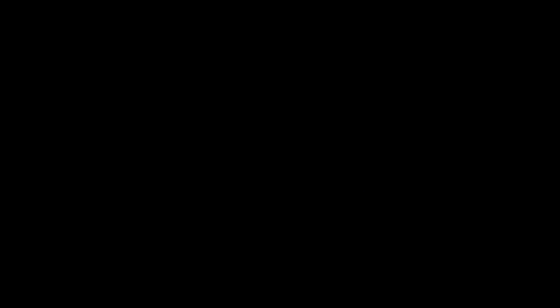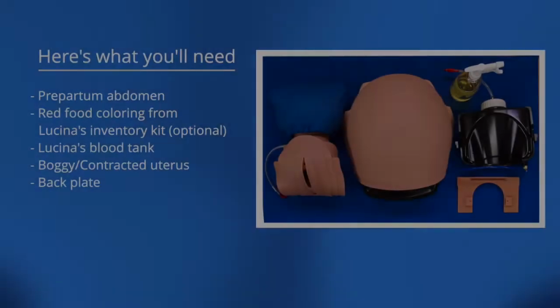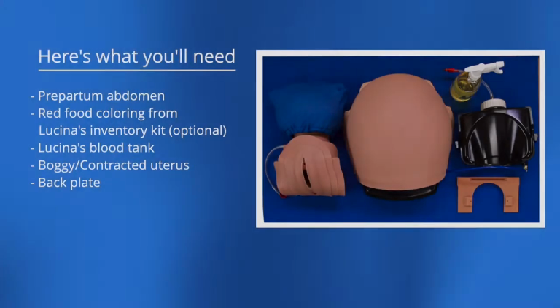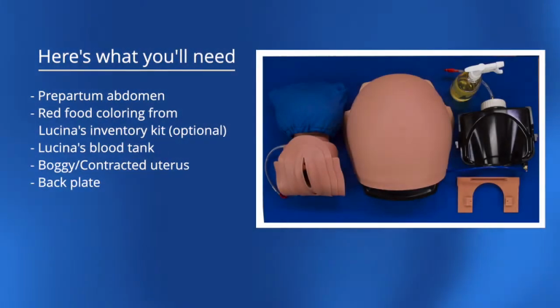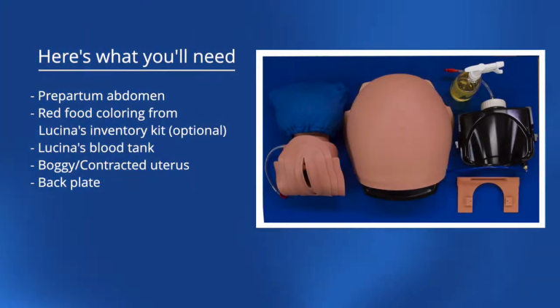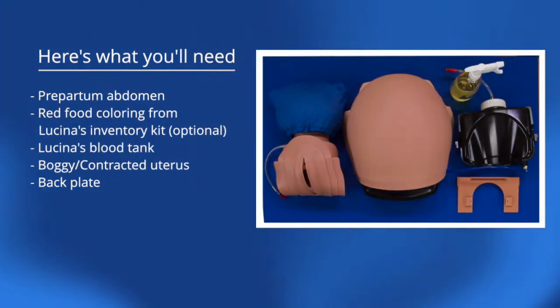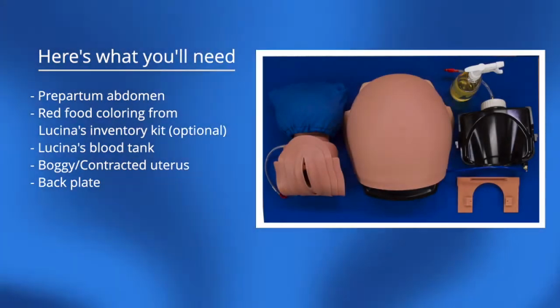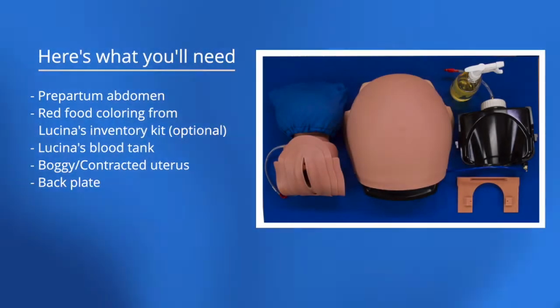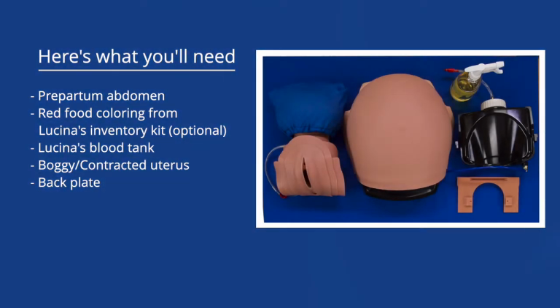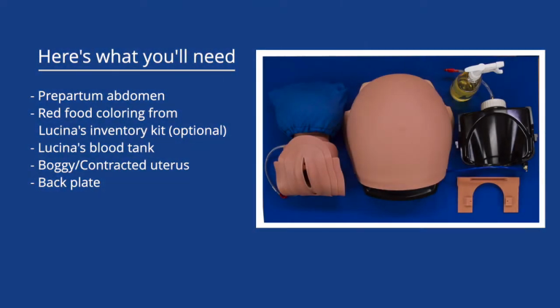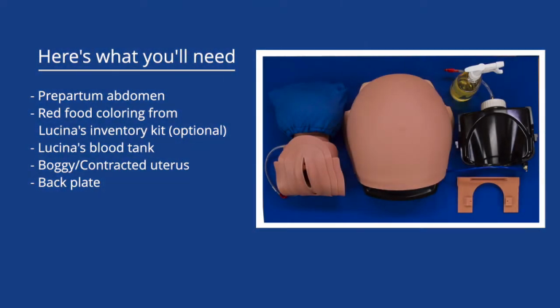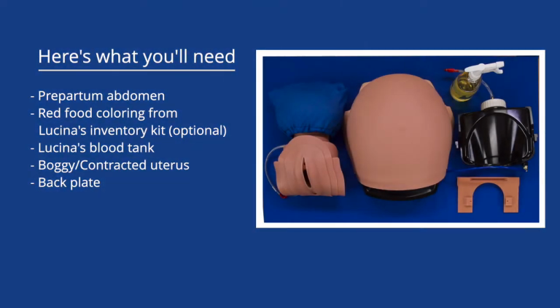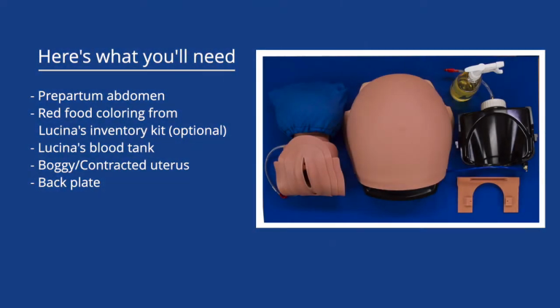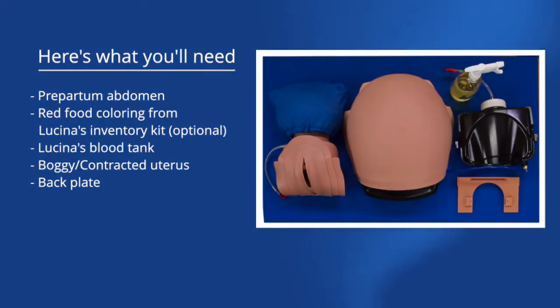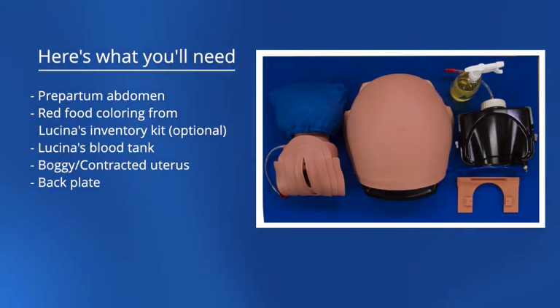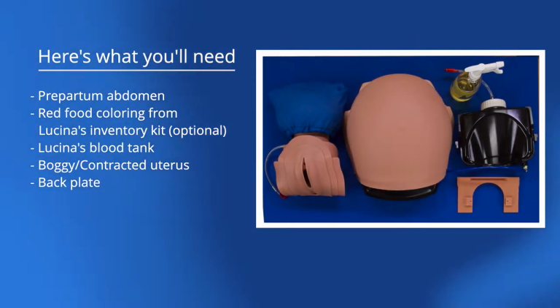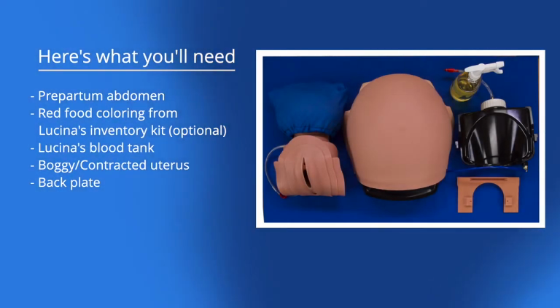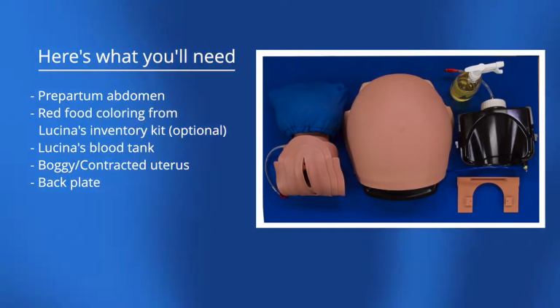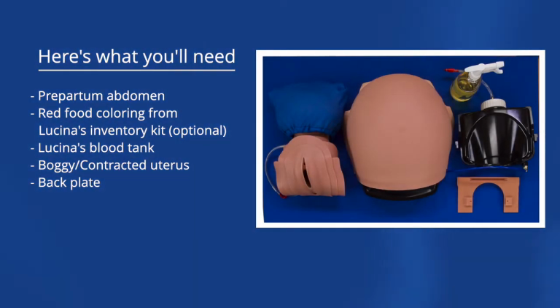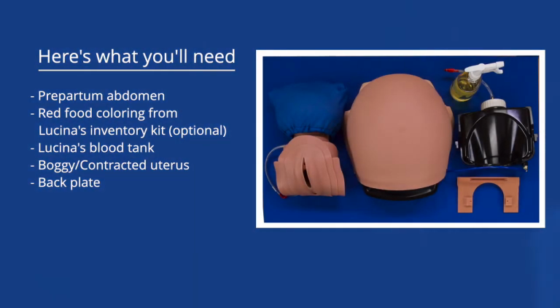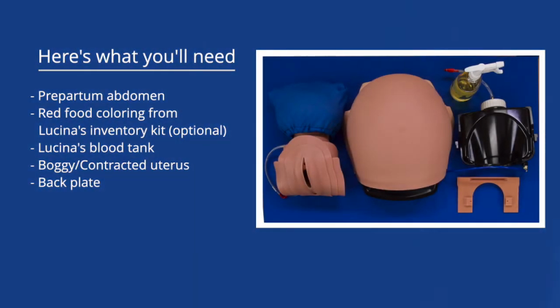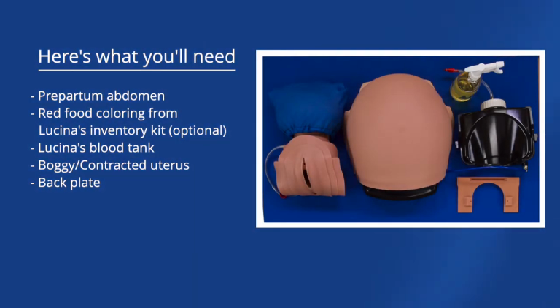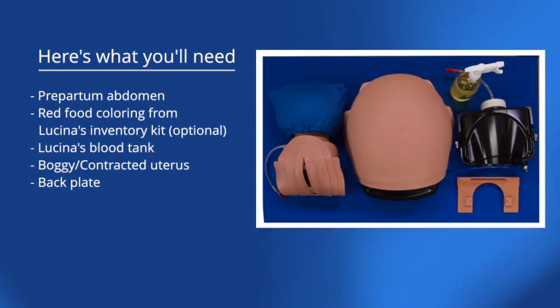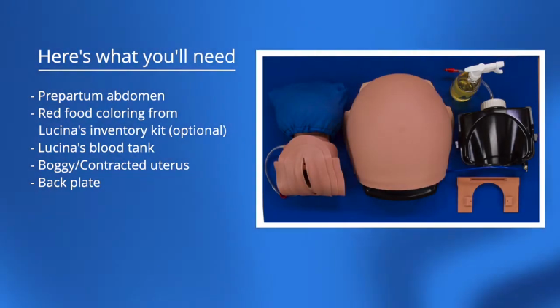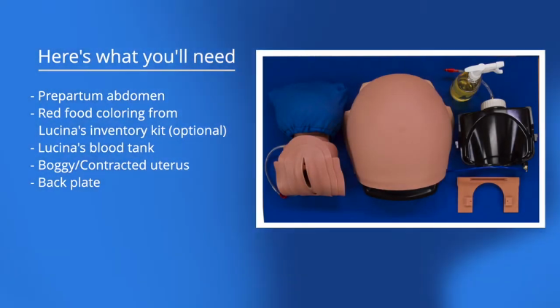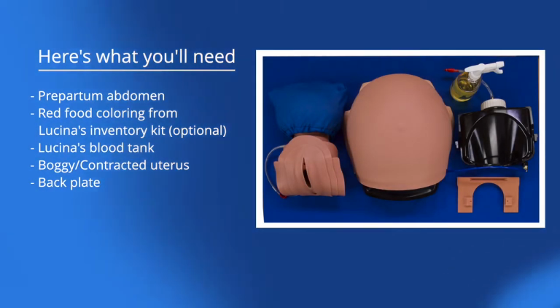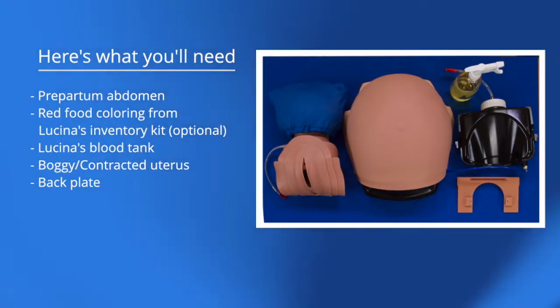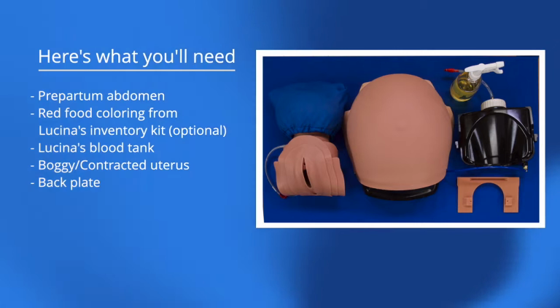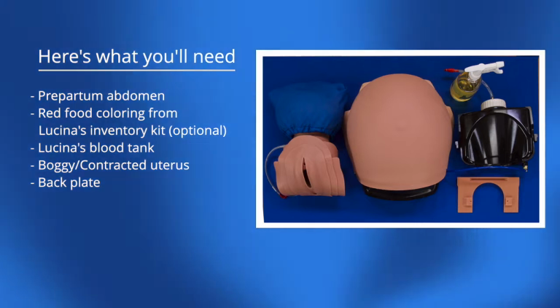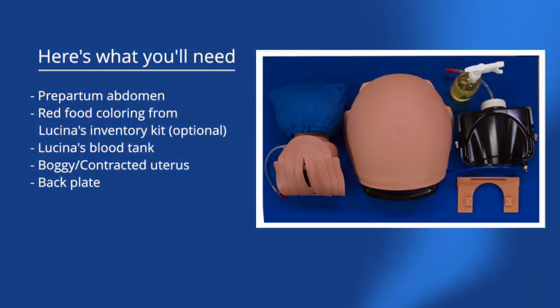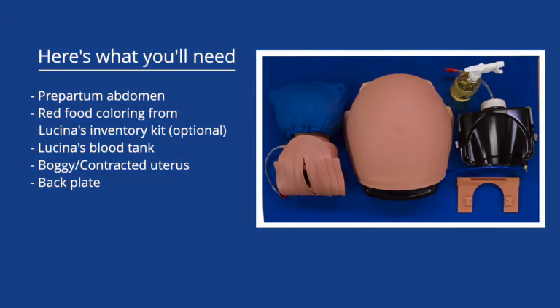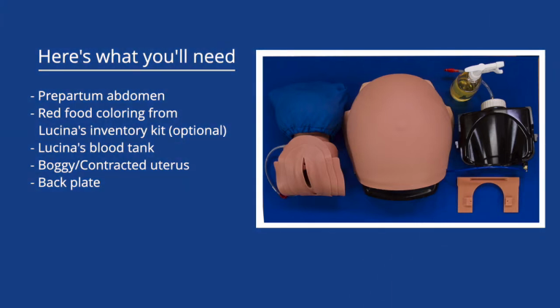This video shows you how to prepare Lucina for the postpartum hemorrhage SCE. Here's what you'll need.